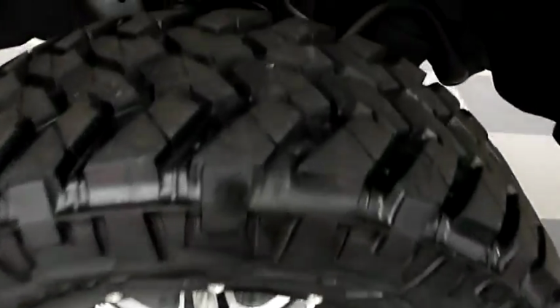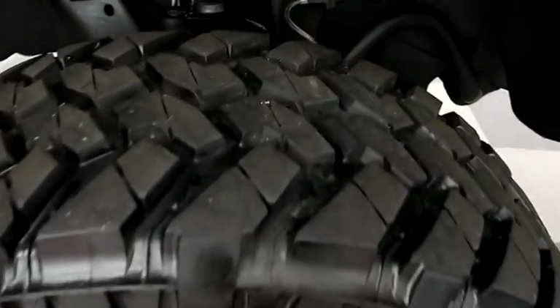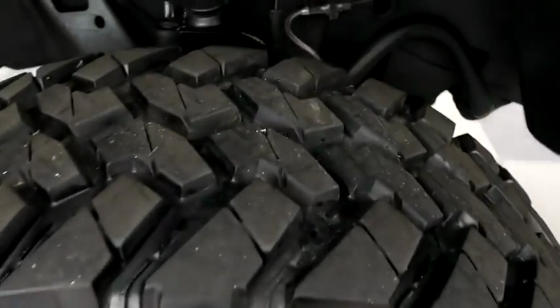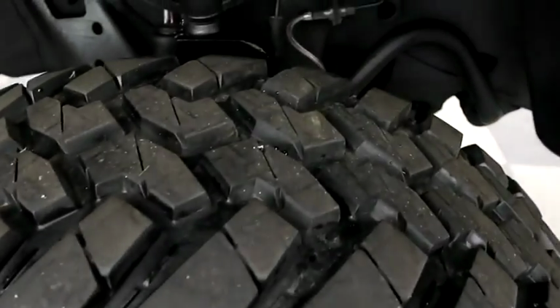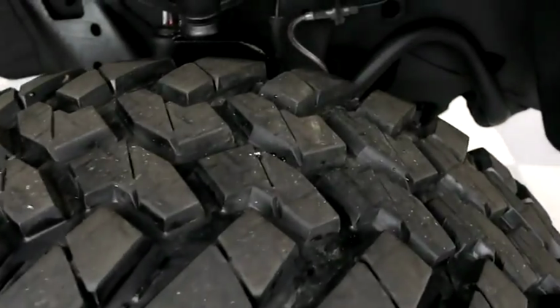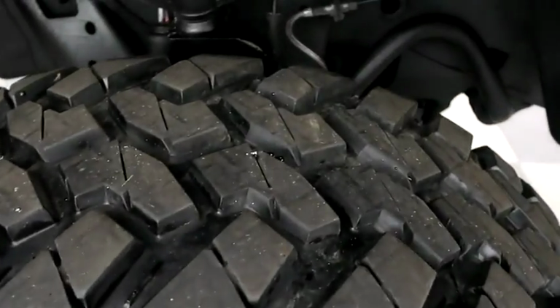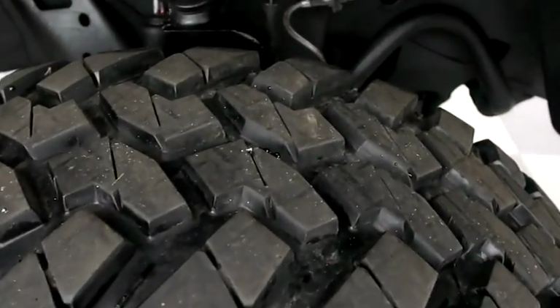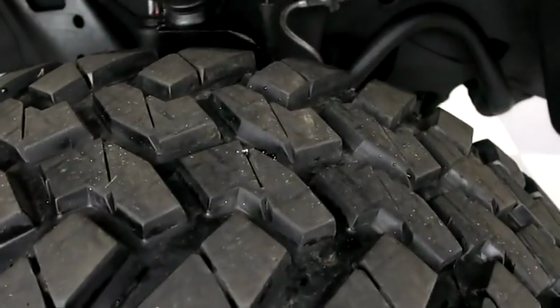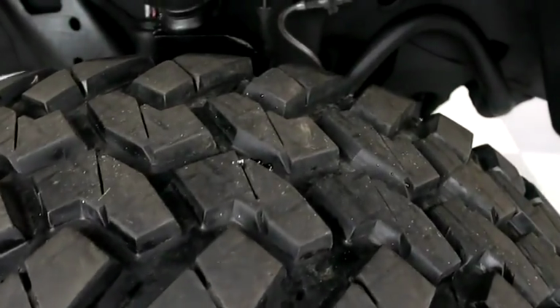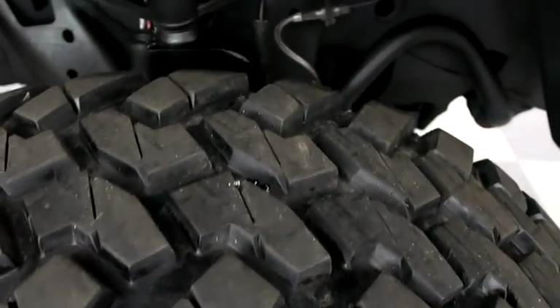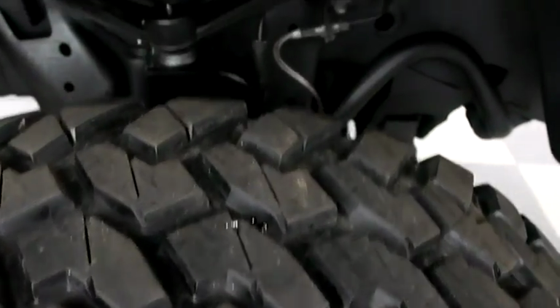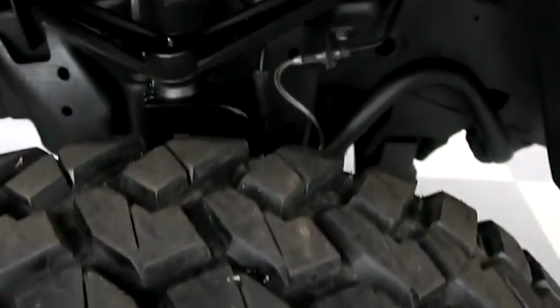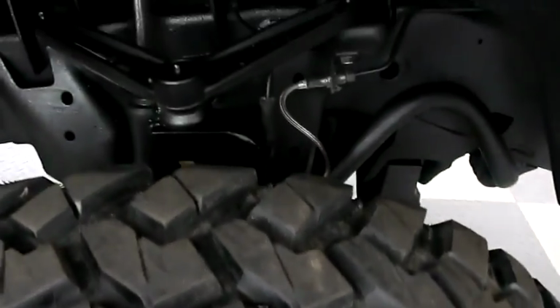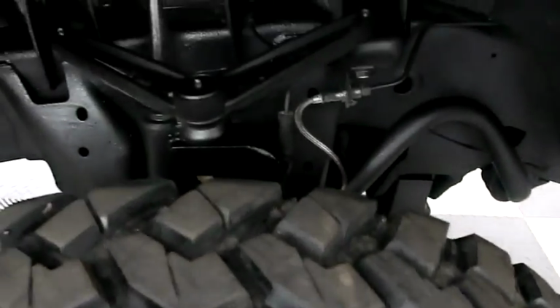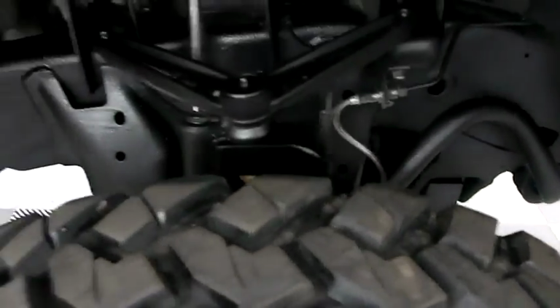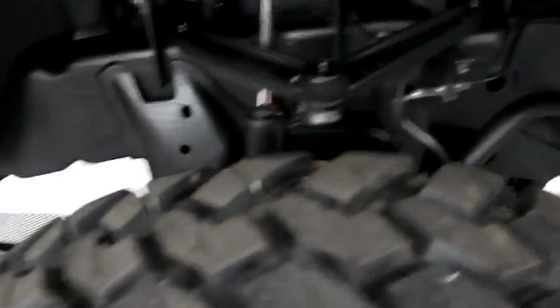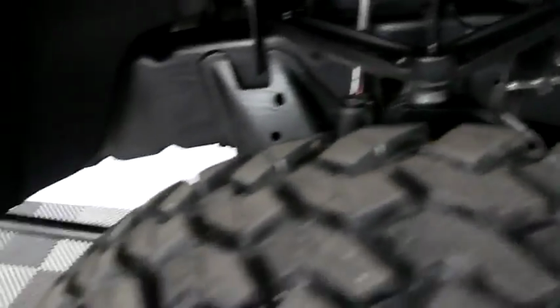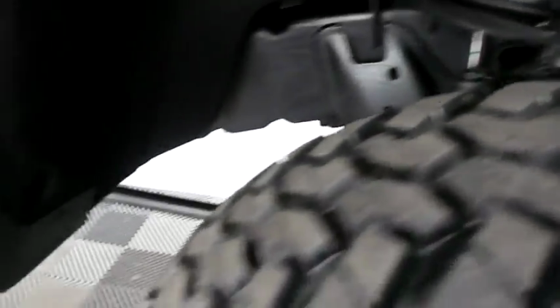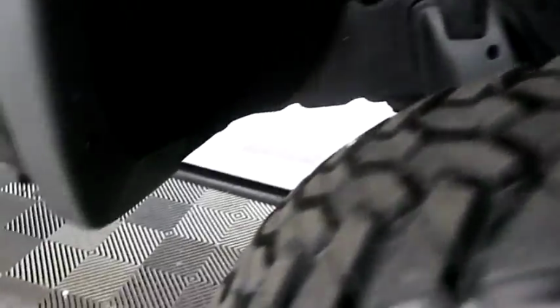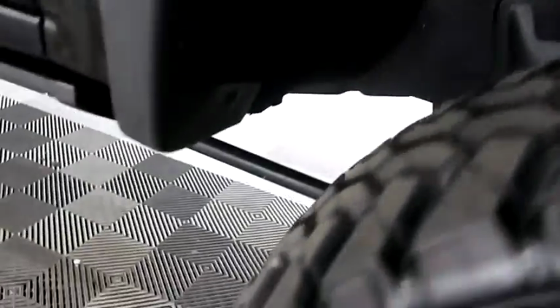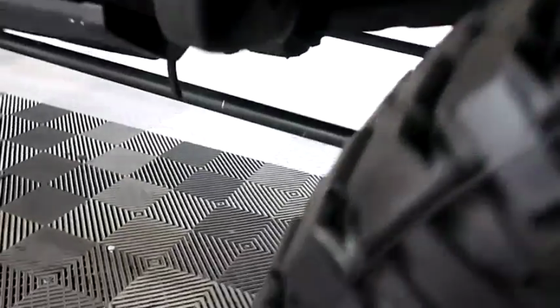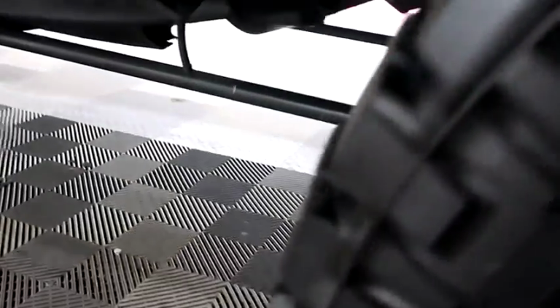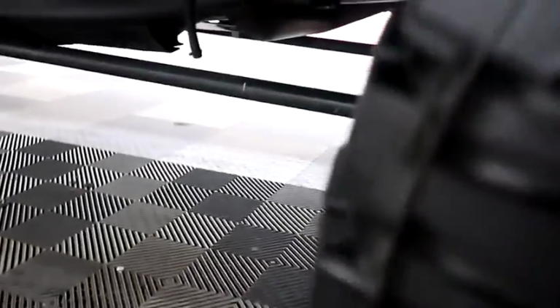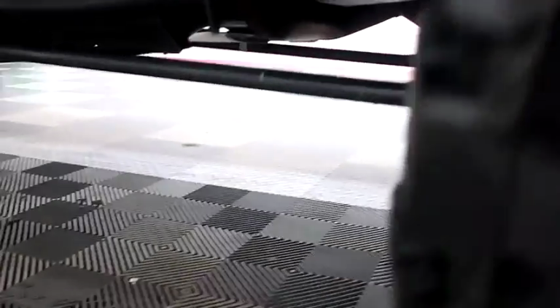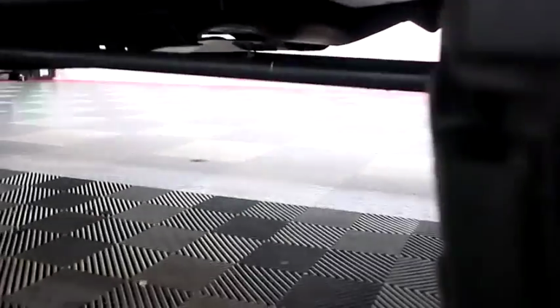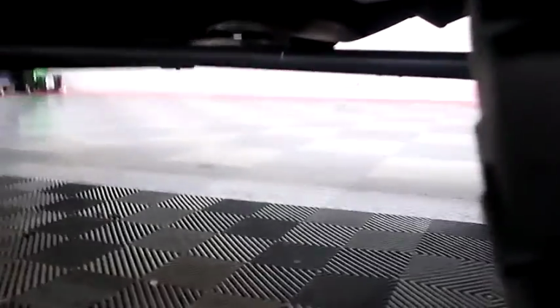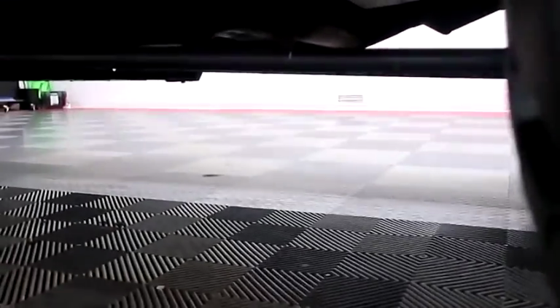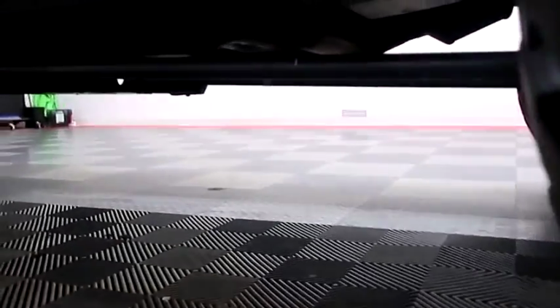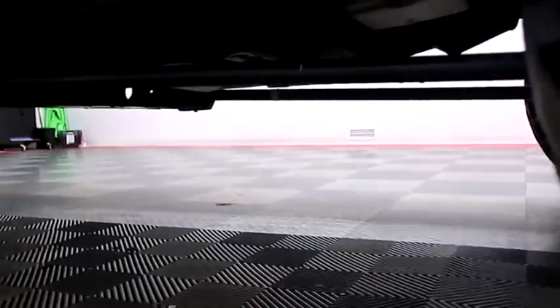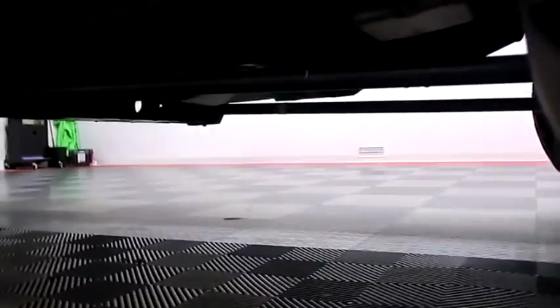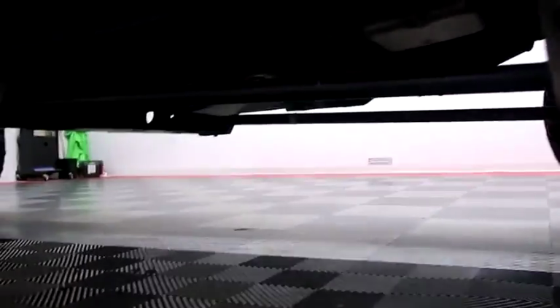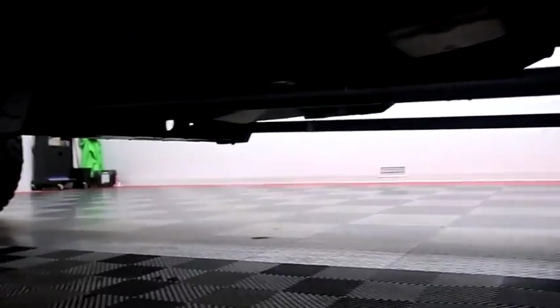Looking at the tread on the tires, we're gonna take a look underneath. You obviously have a lift kit here.